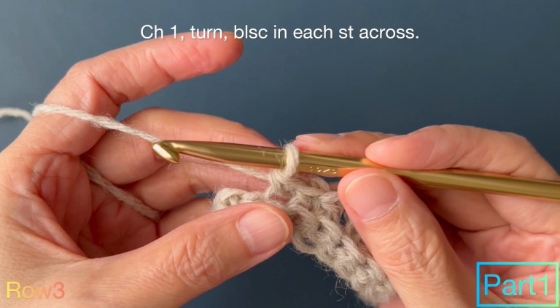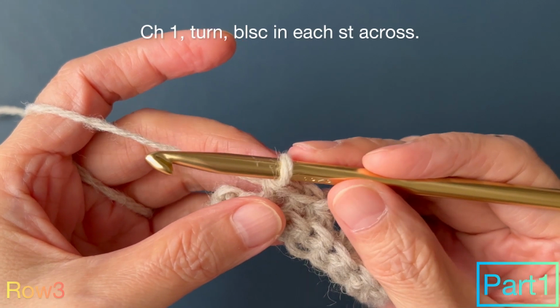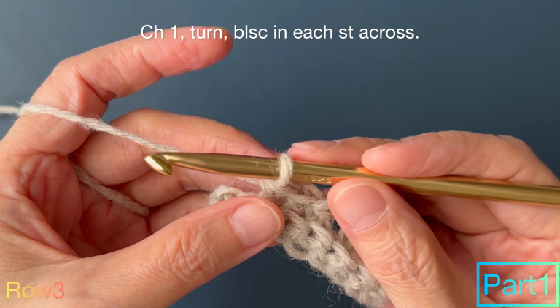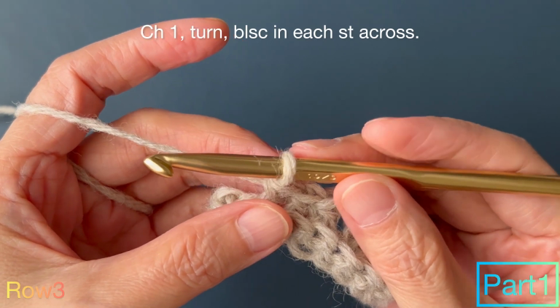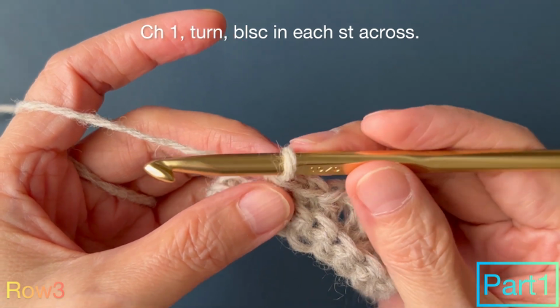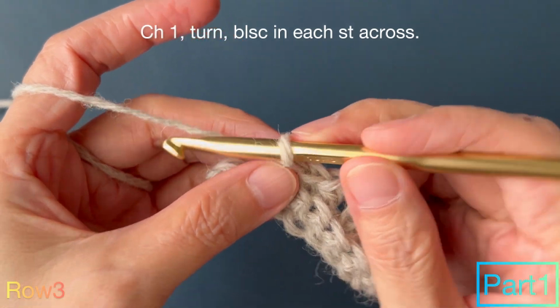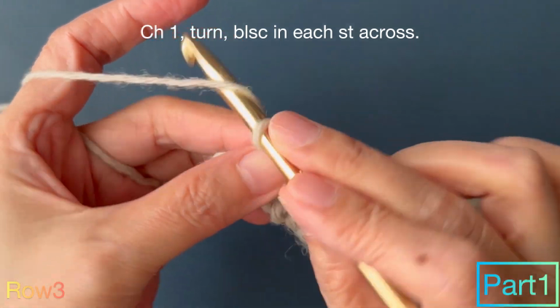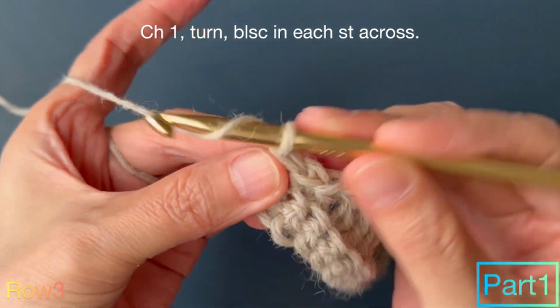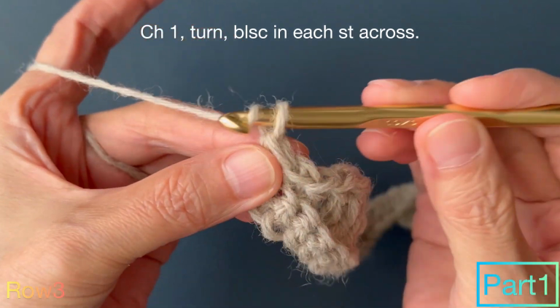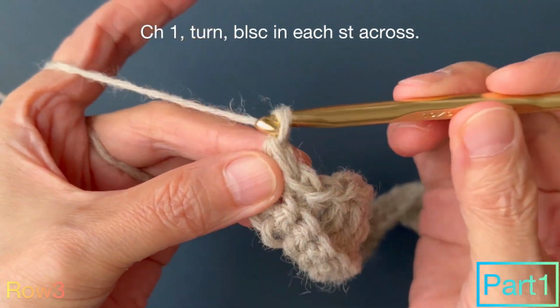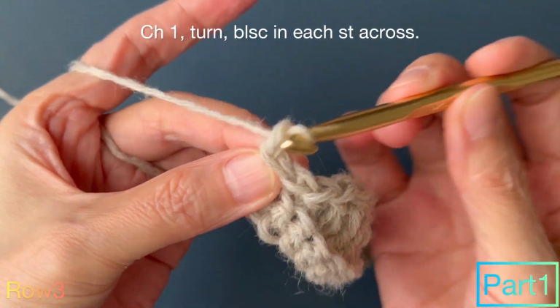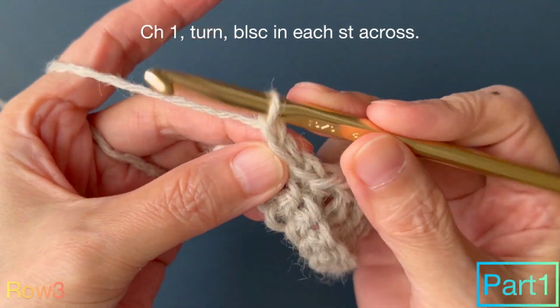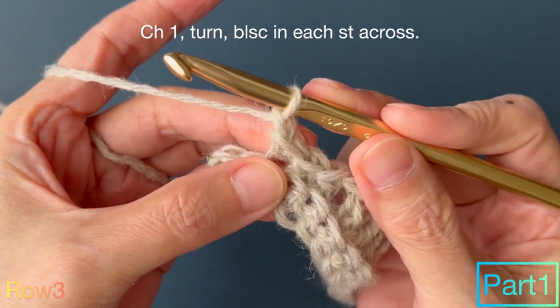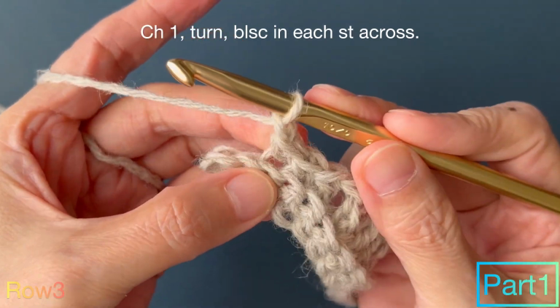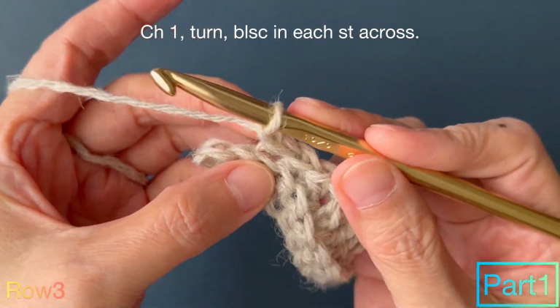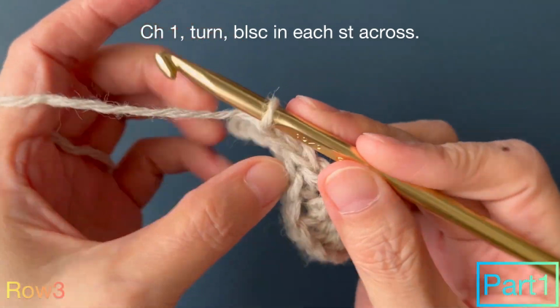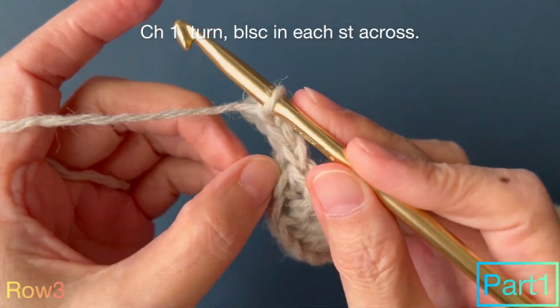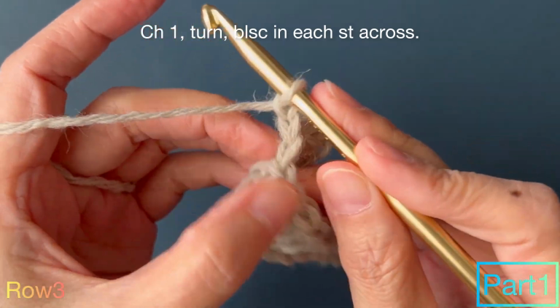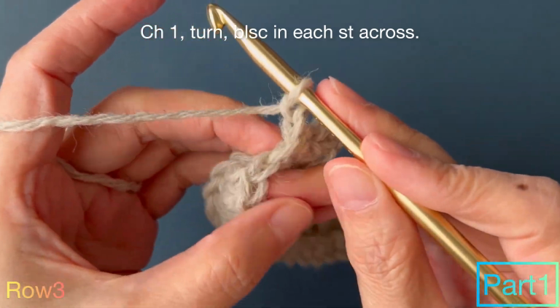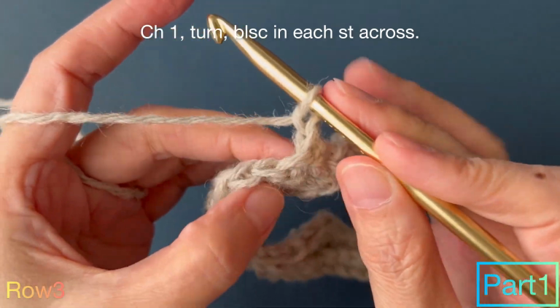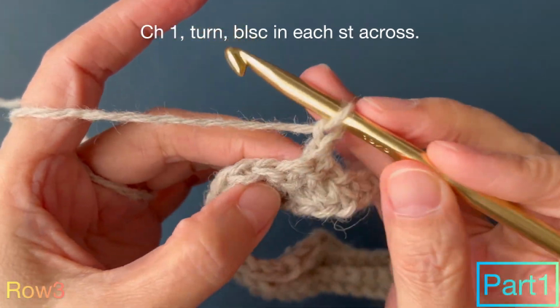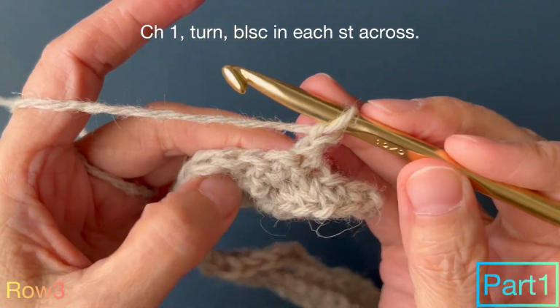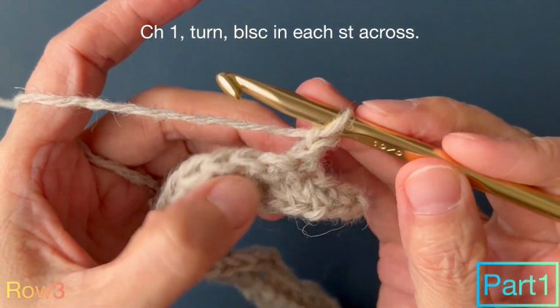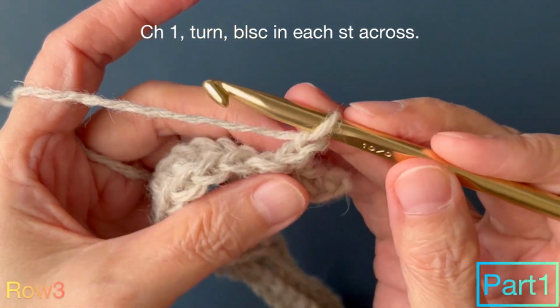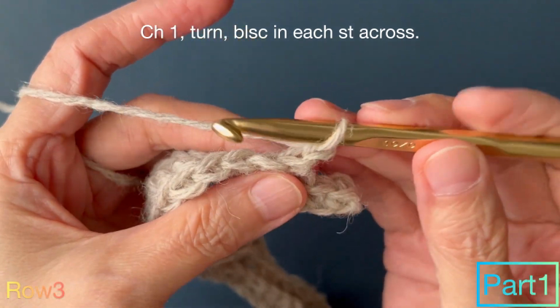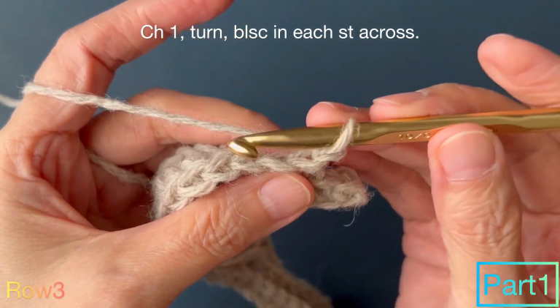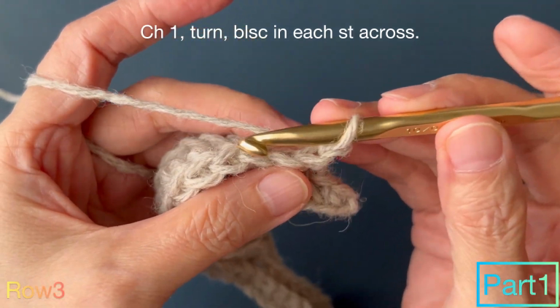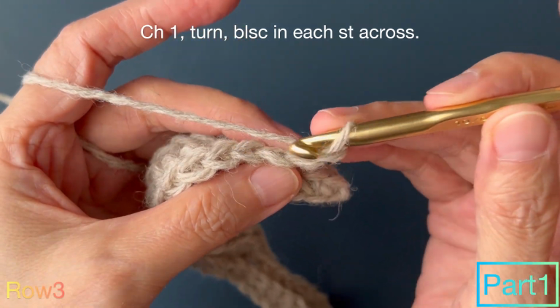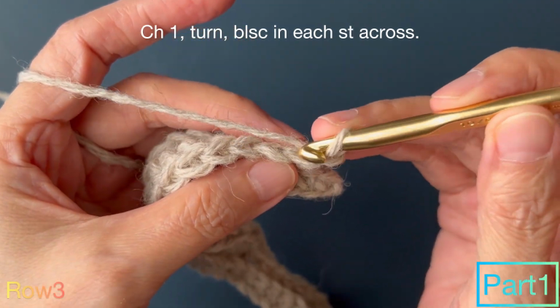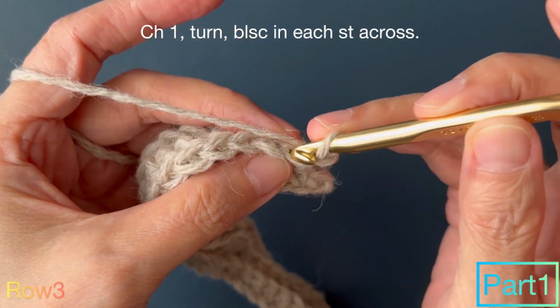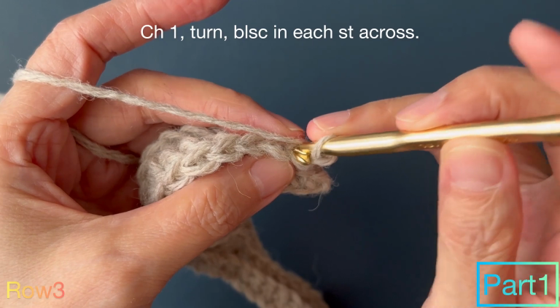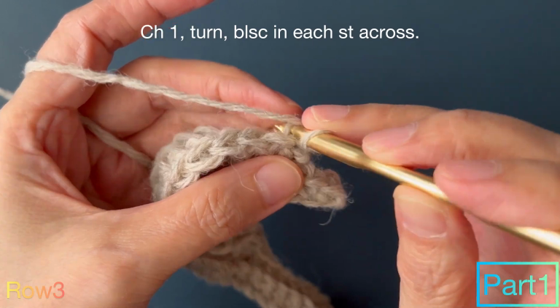Row 3: chain 1, turn, back loop single crochet in each stitch across.